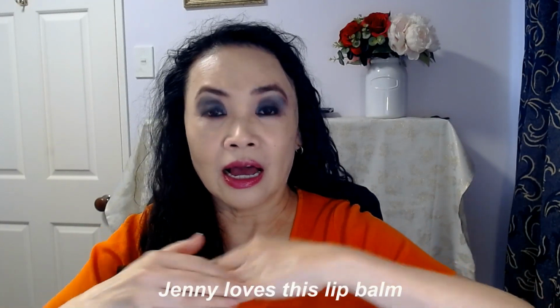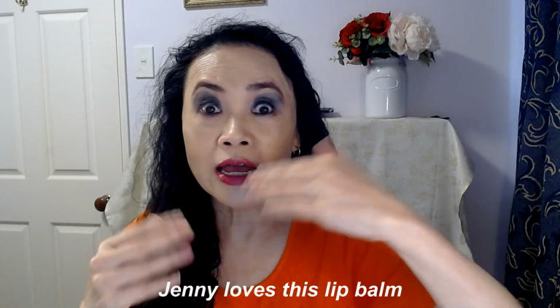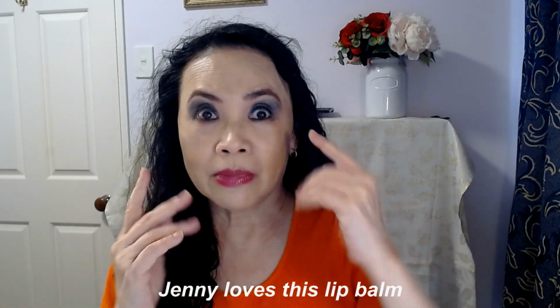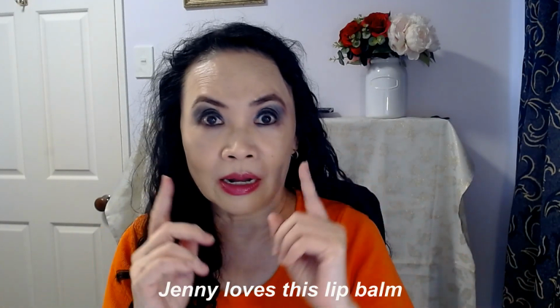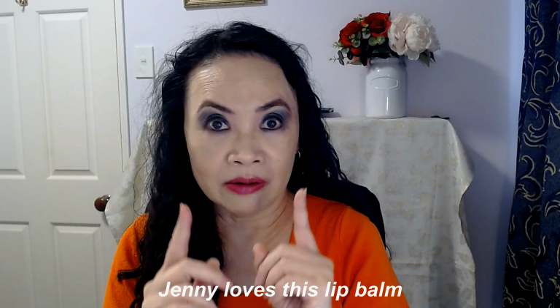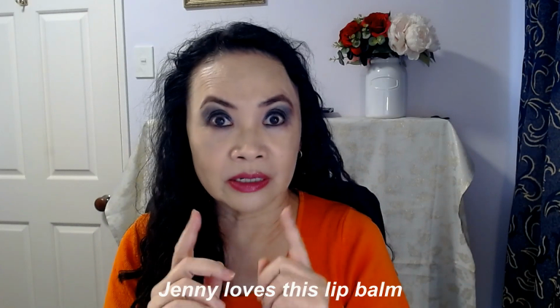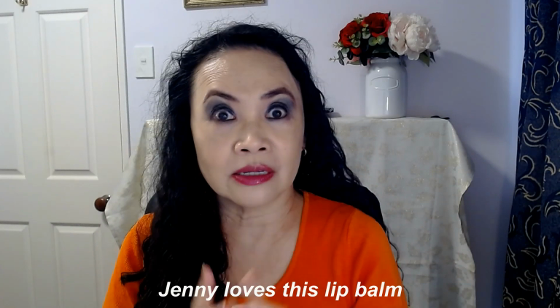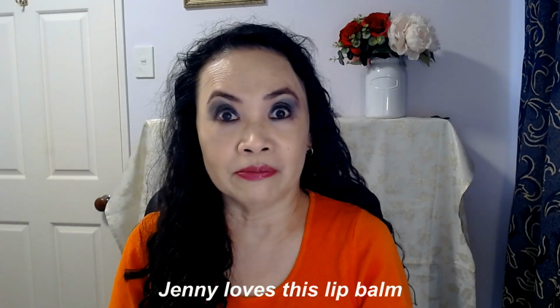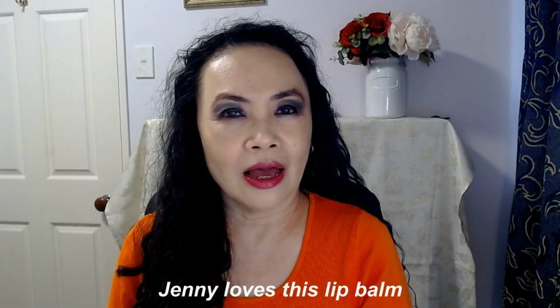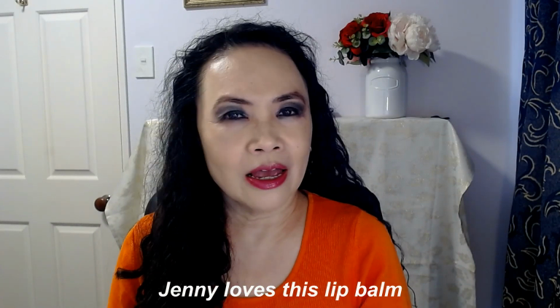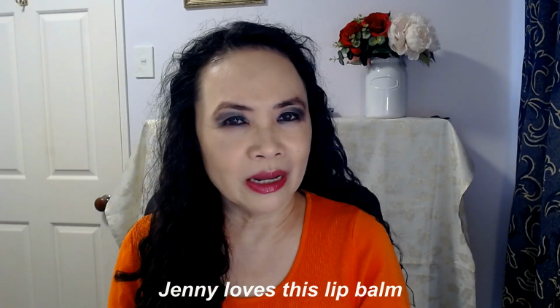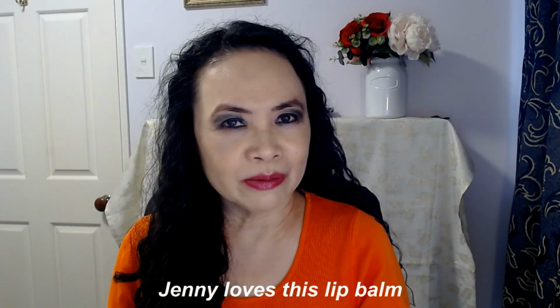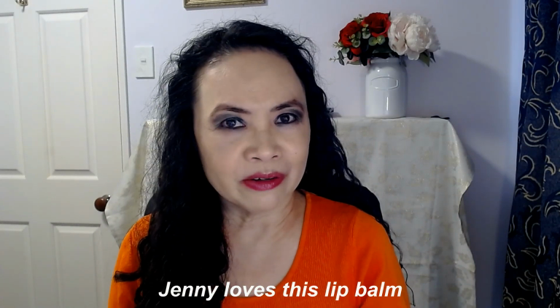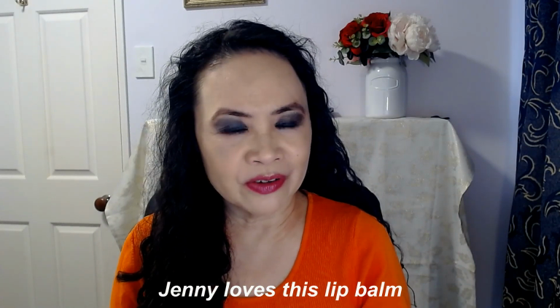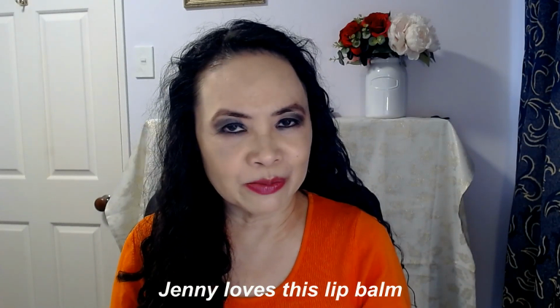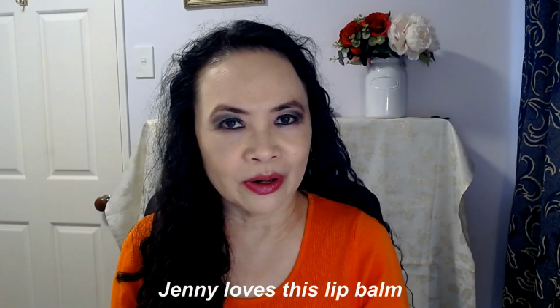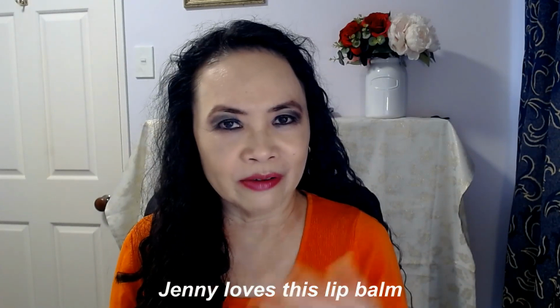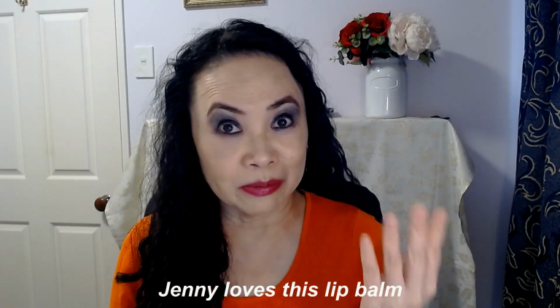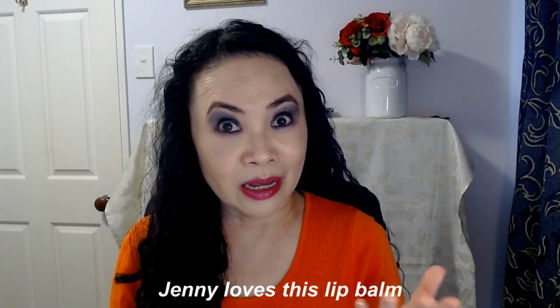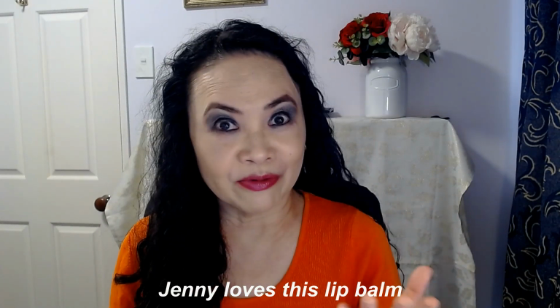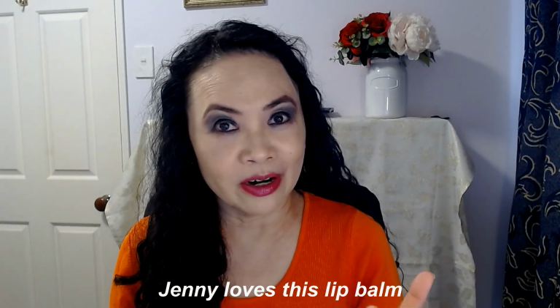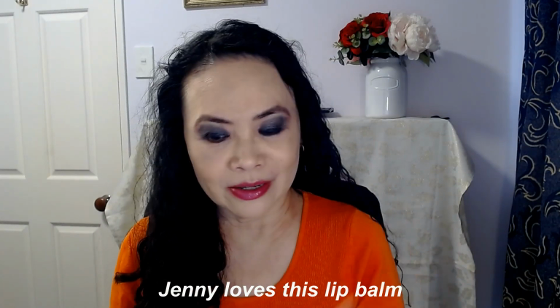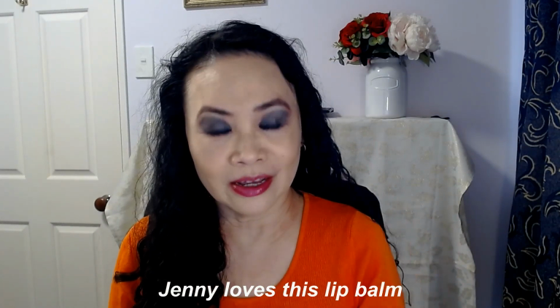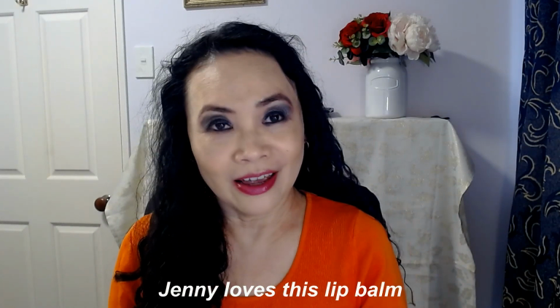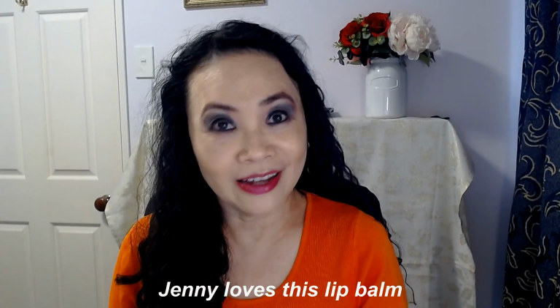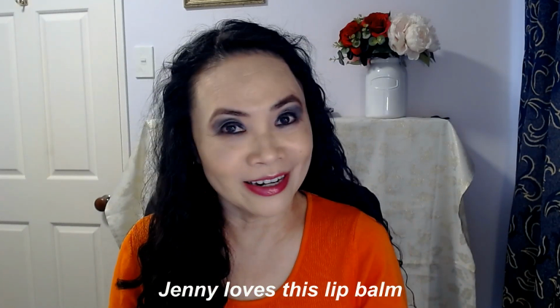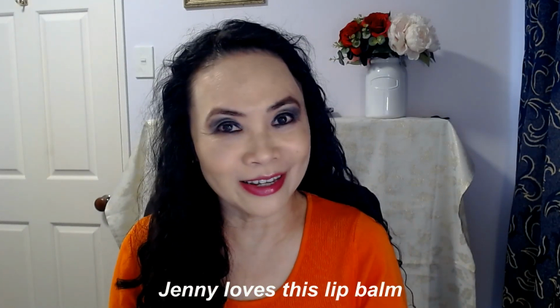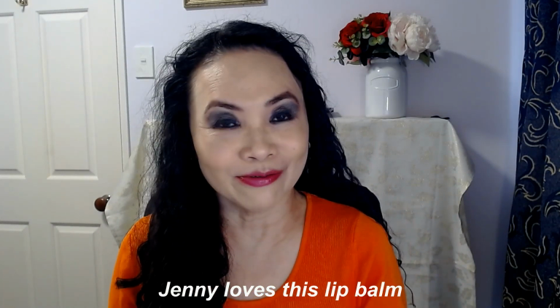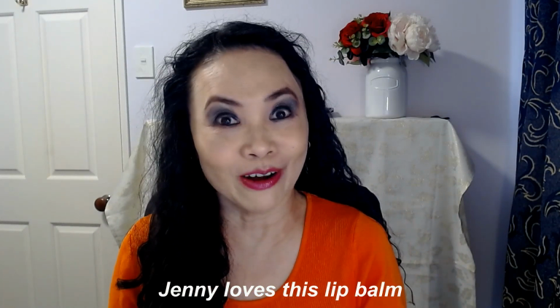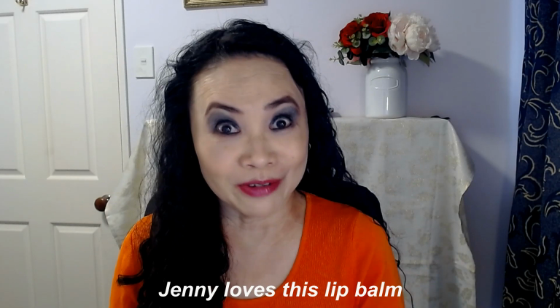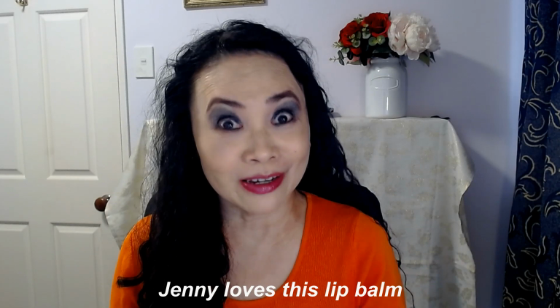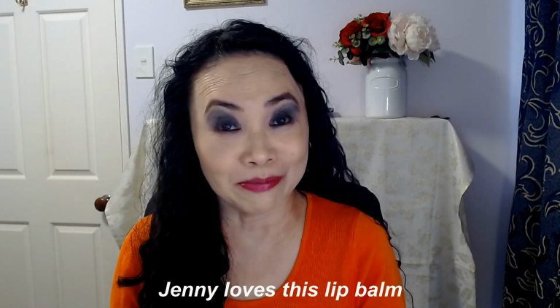I am loving this lip balm. I am loving my first product from Summer Fridays, and that is in the form of this lip balm.